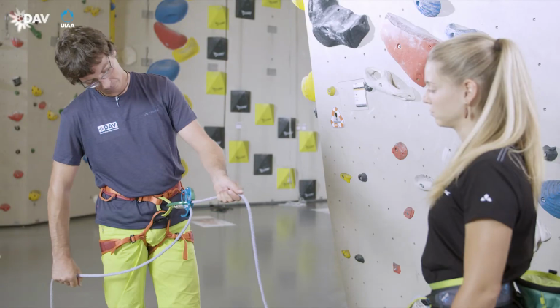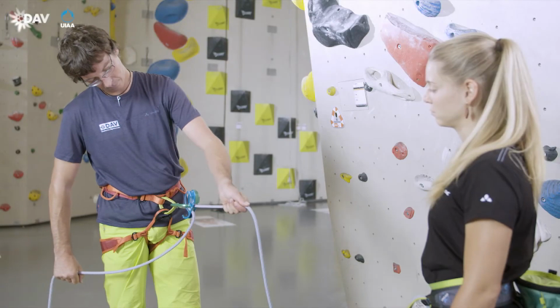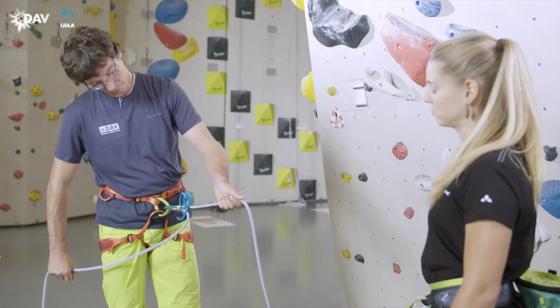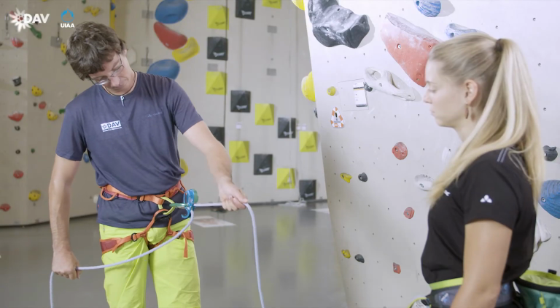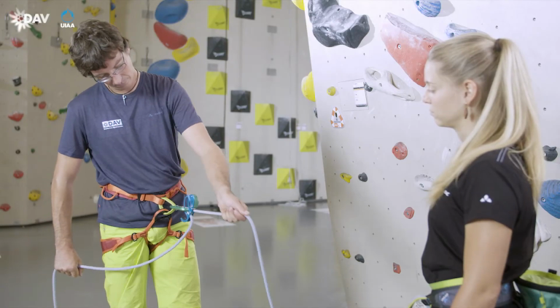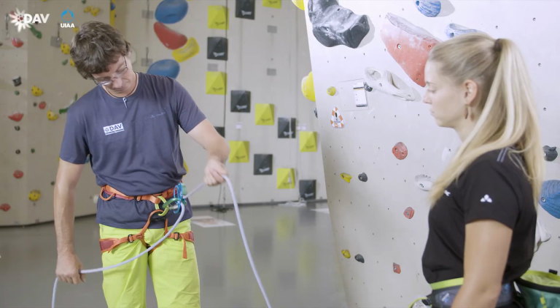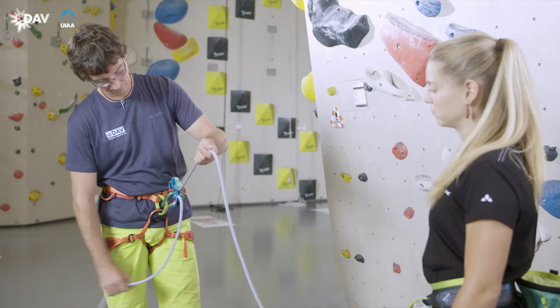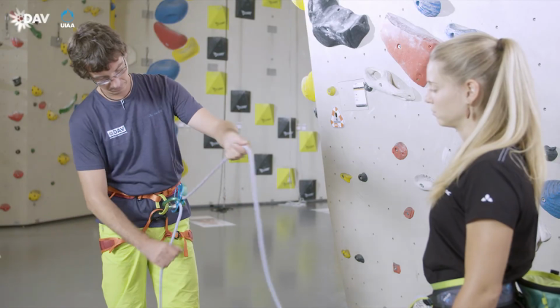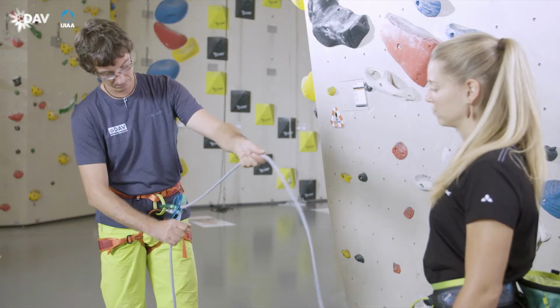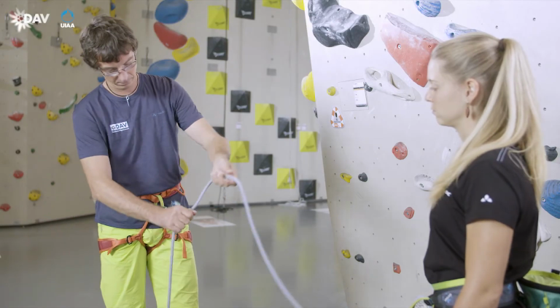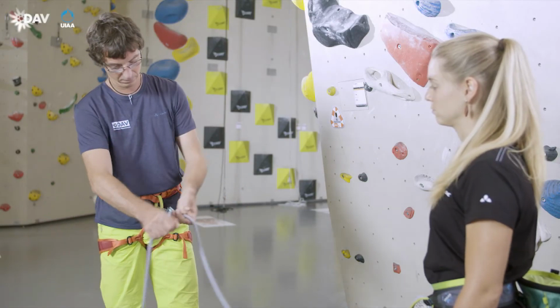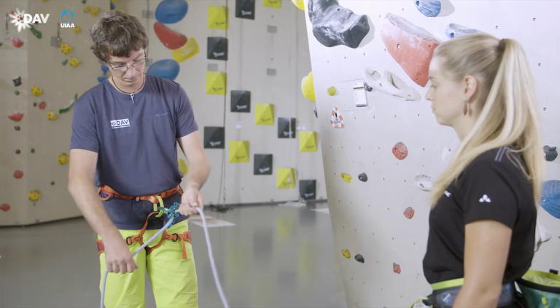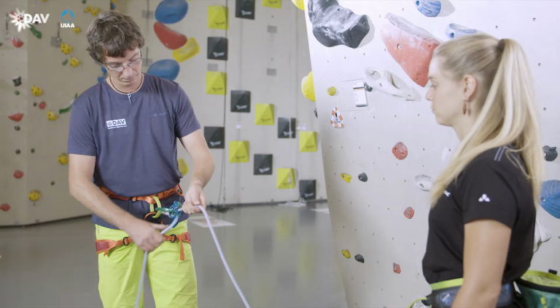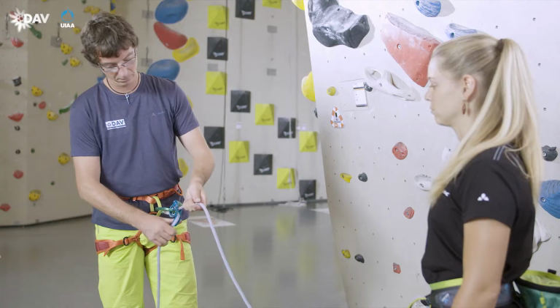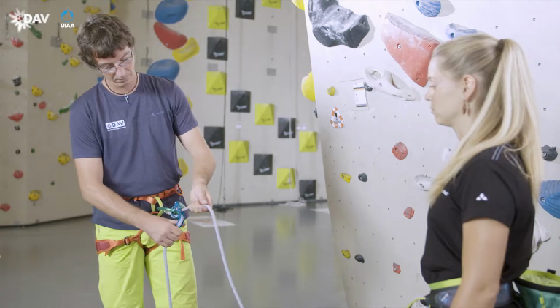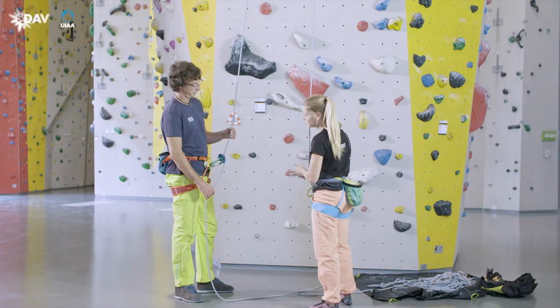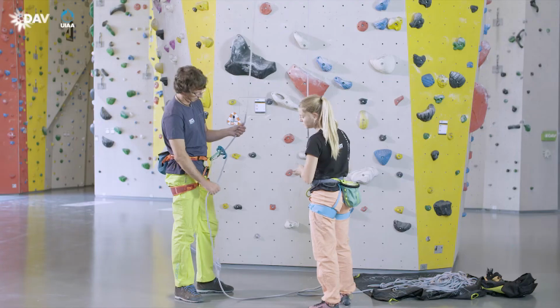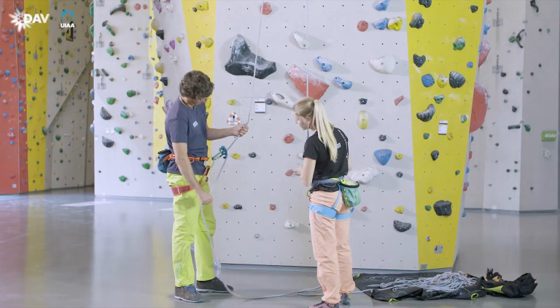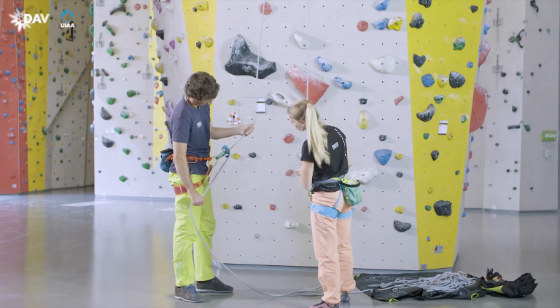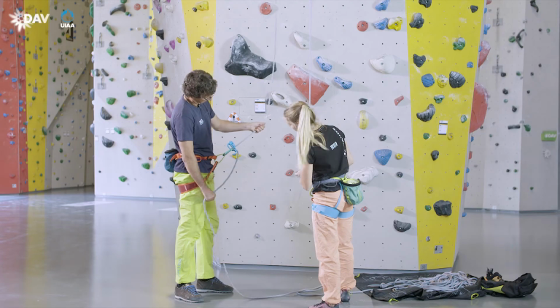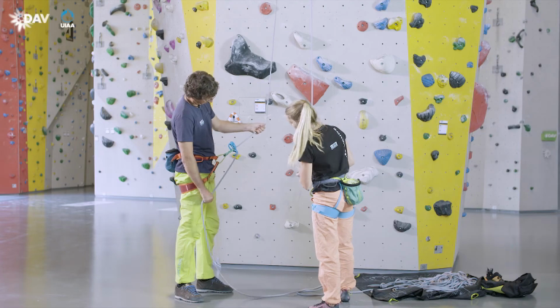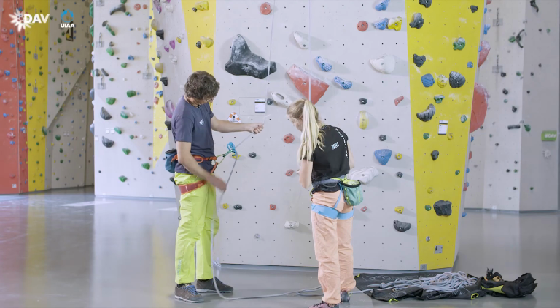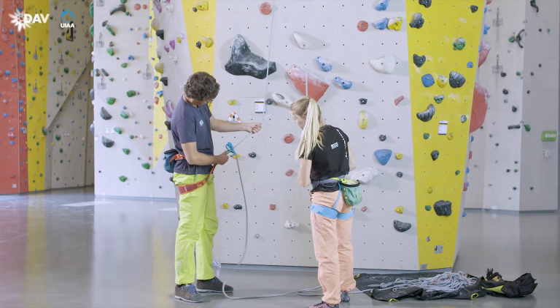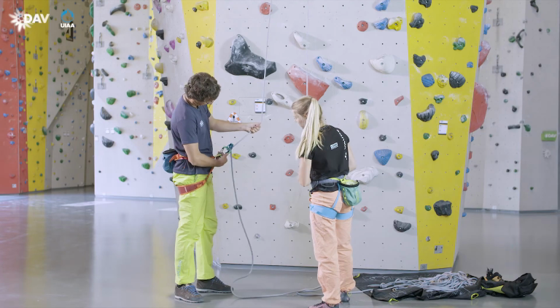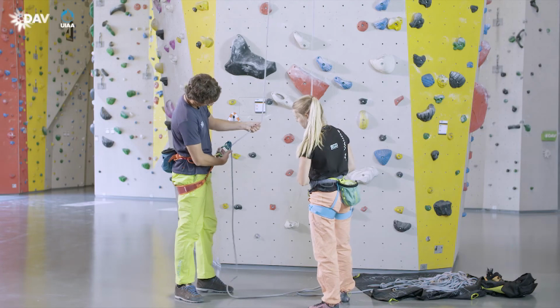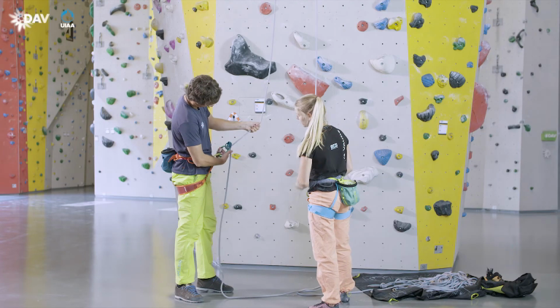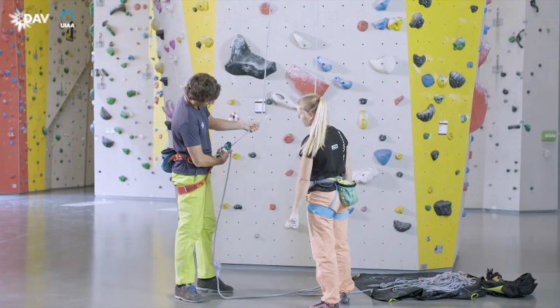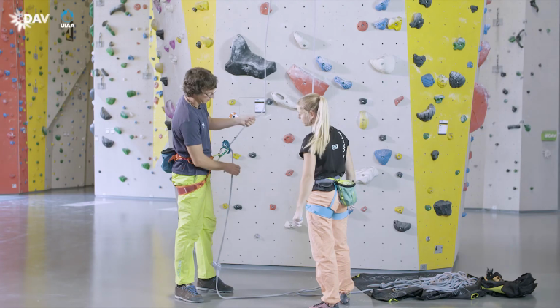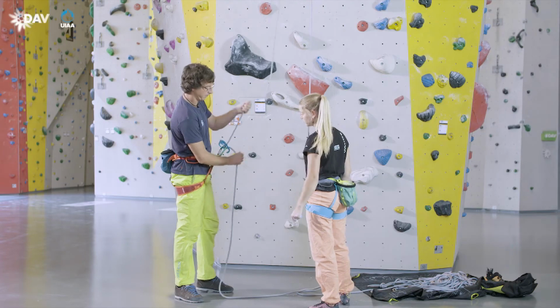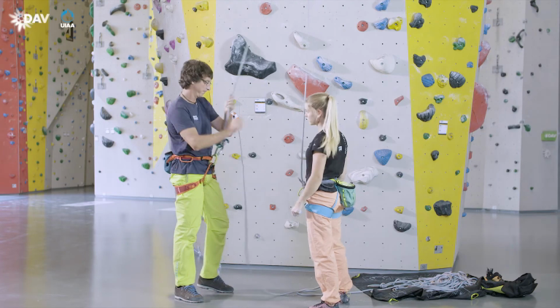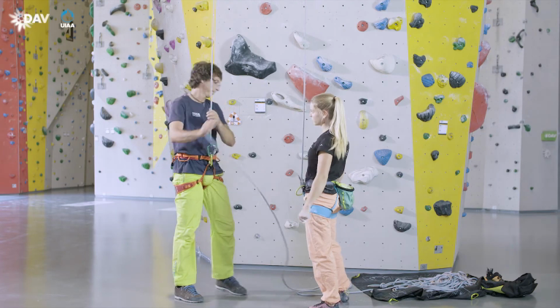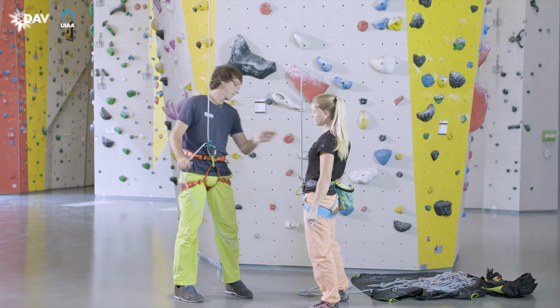When performing a partner check, you have to verify in the functional test whether the rope has been inserted correctly and the blocking support activates.